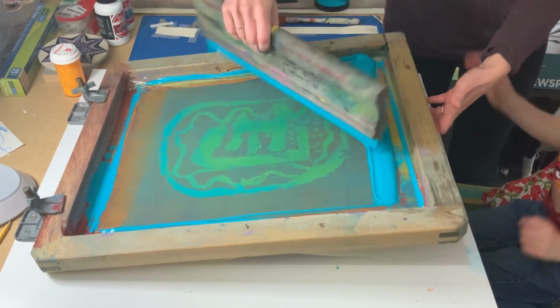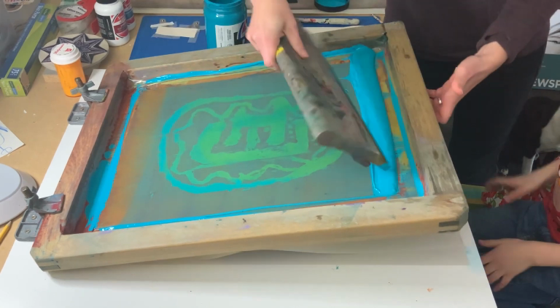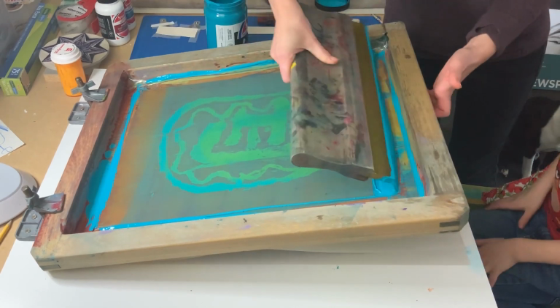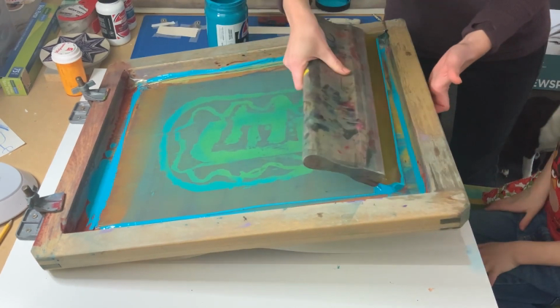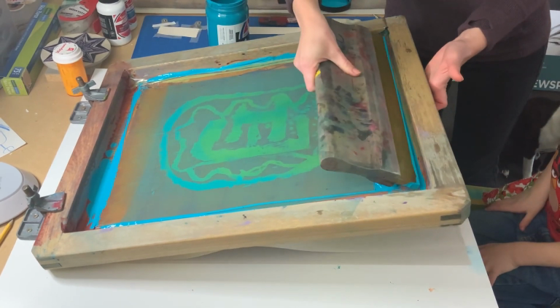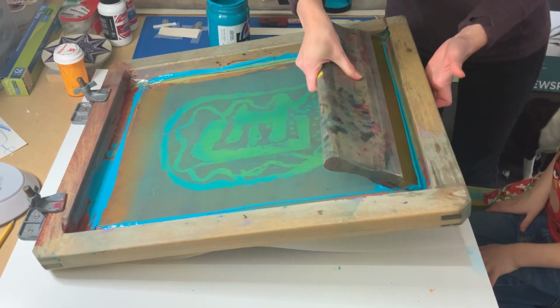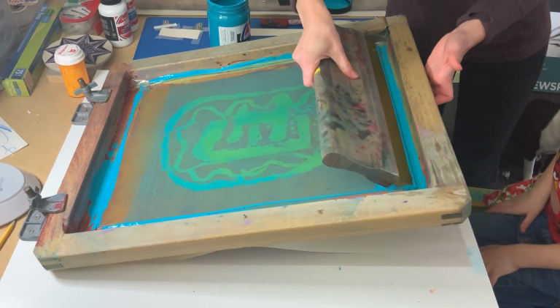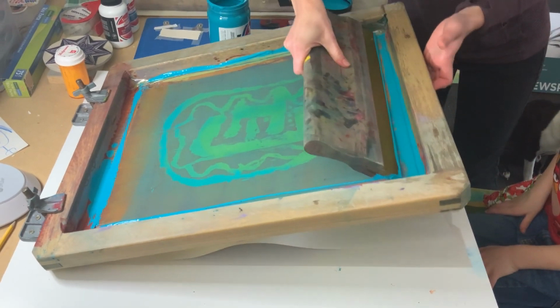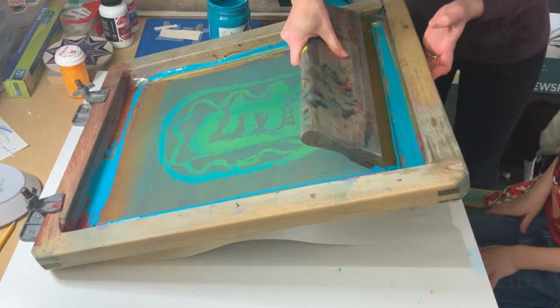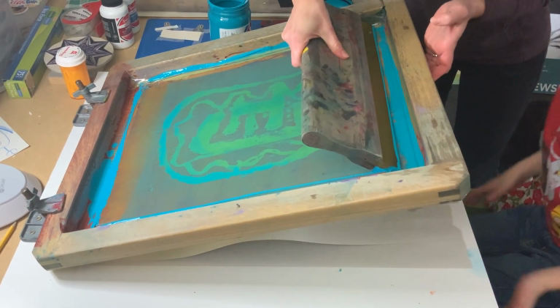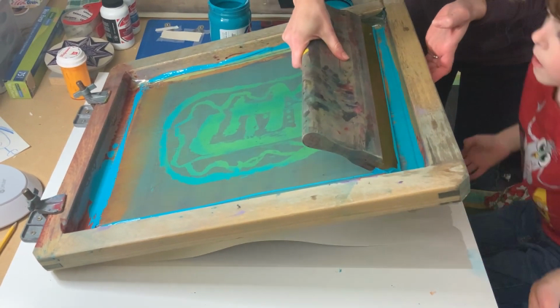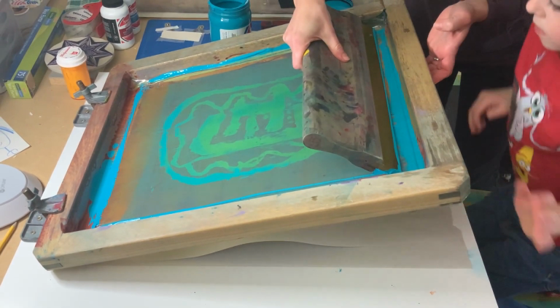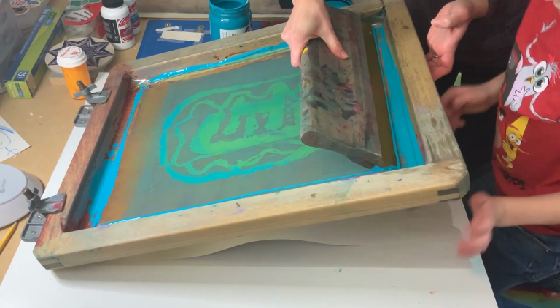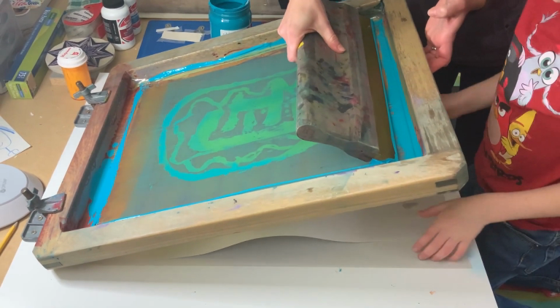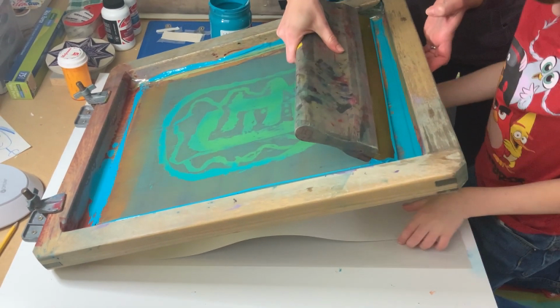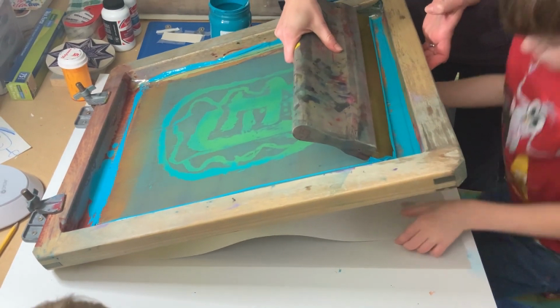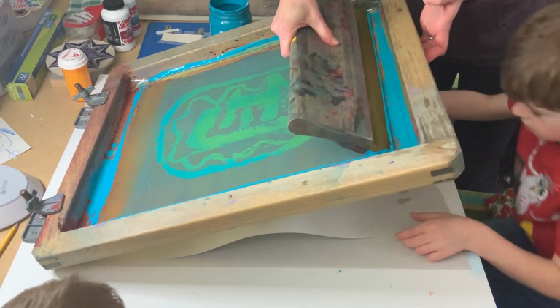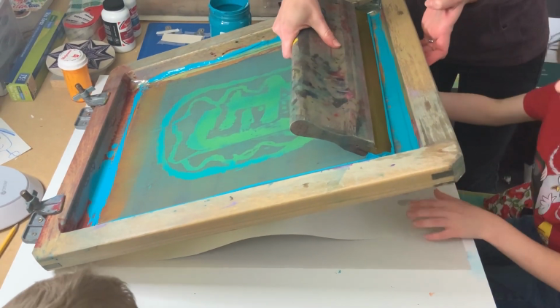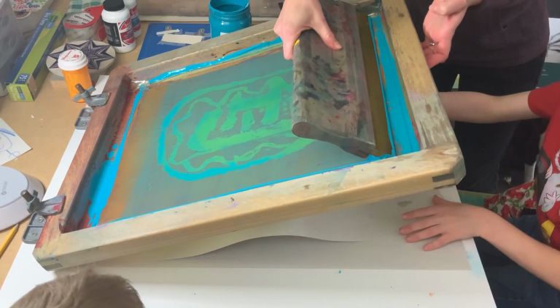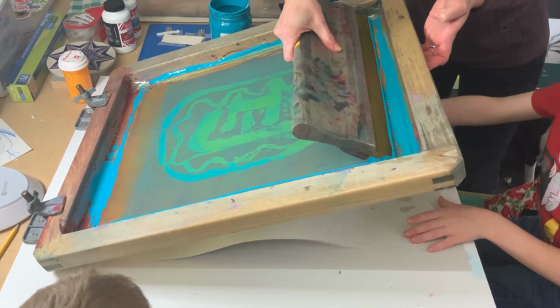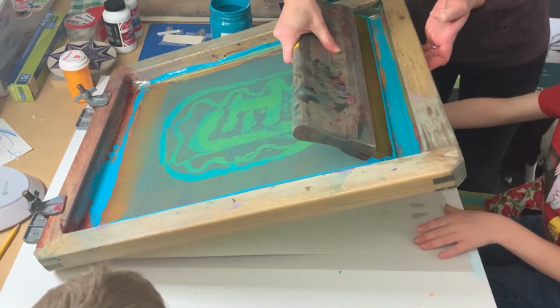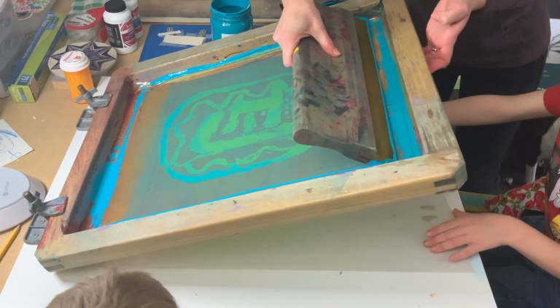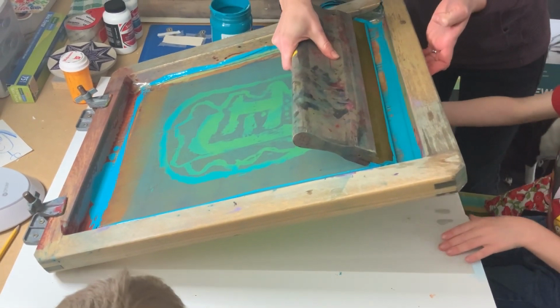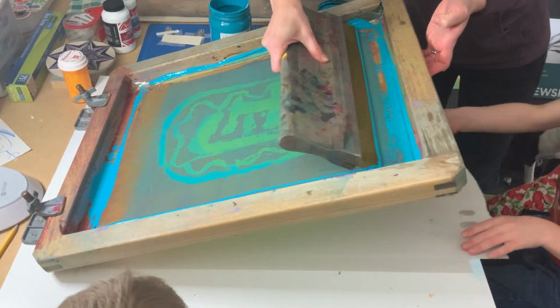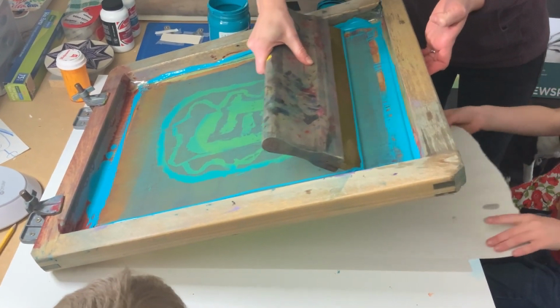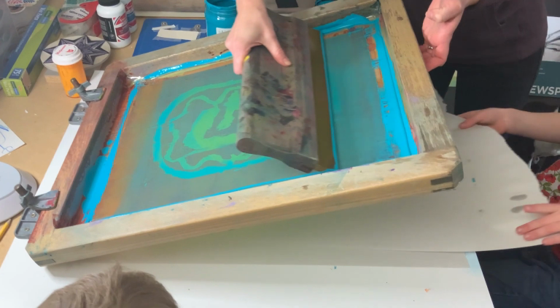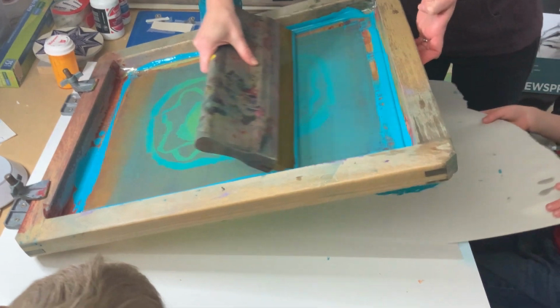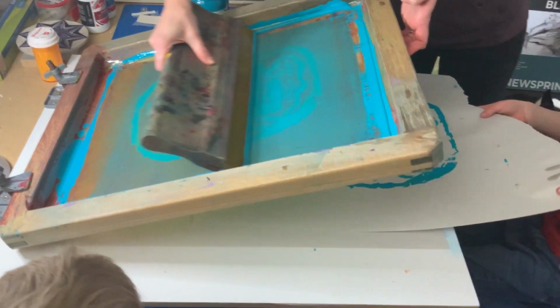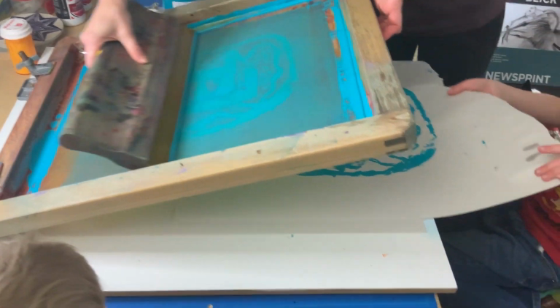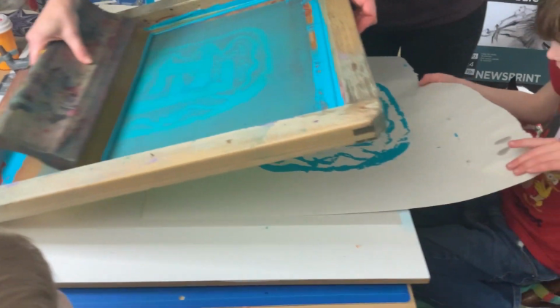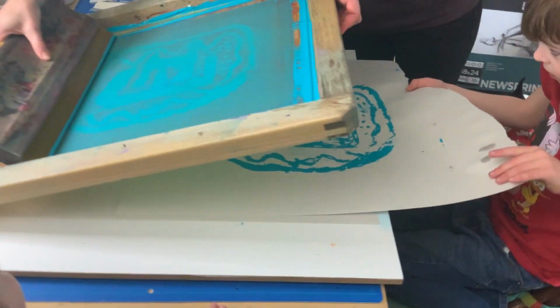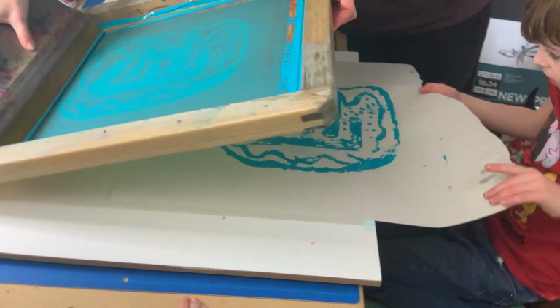Pull it down. Pull the print down. Good job!